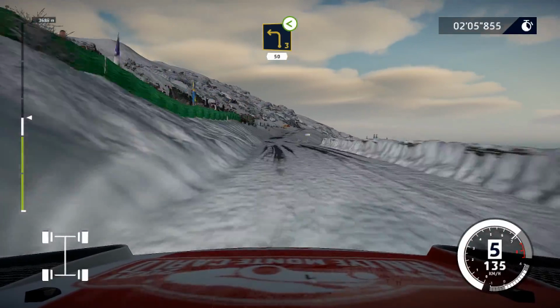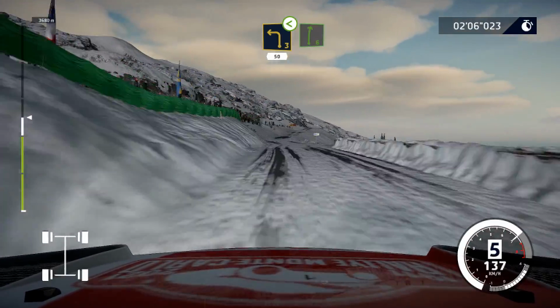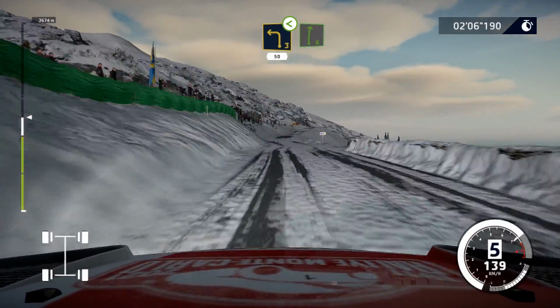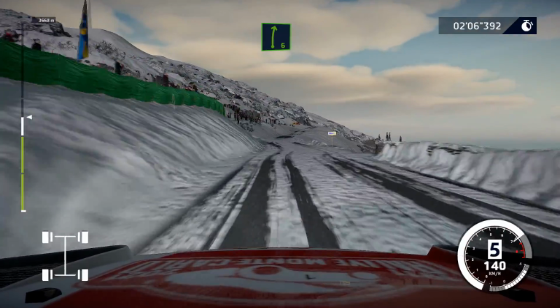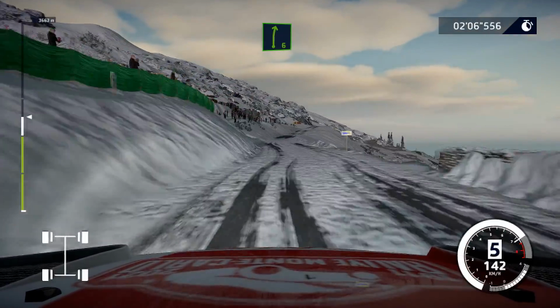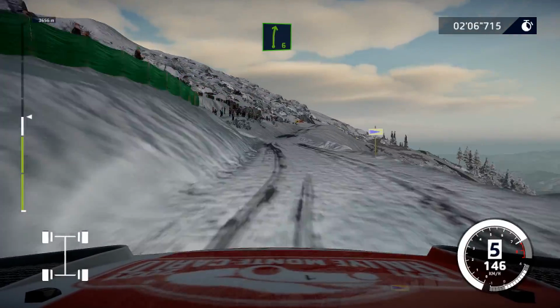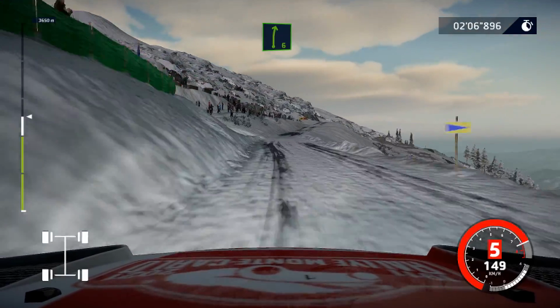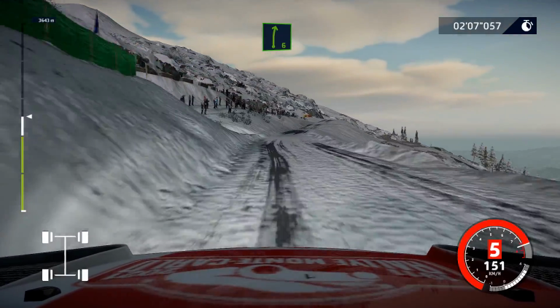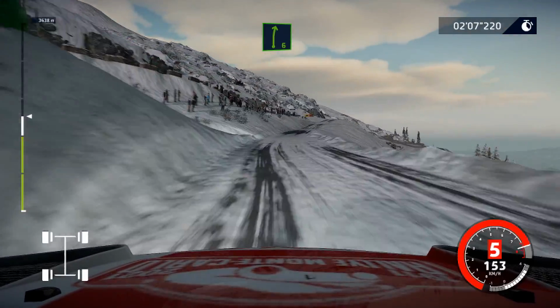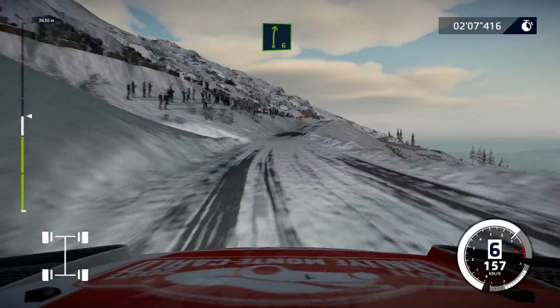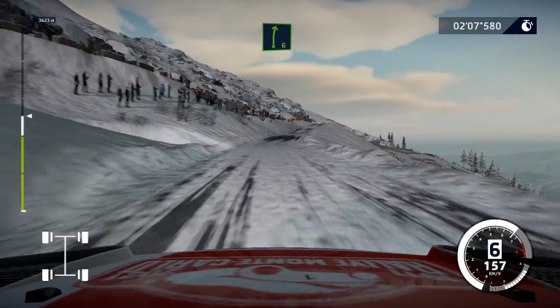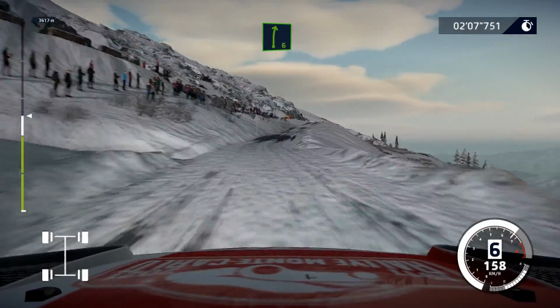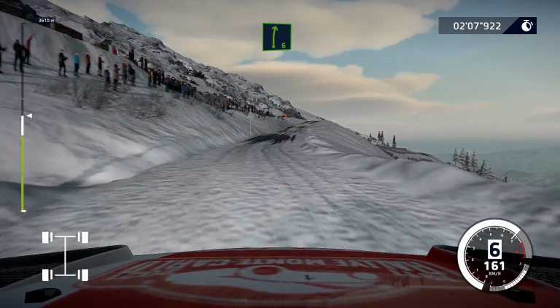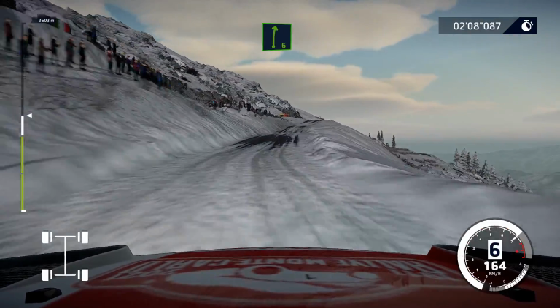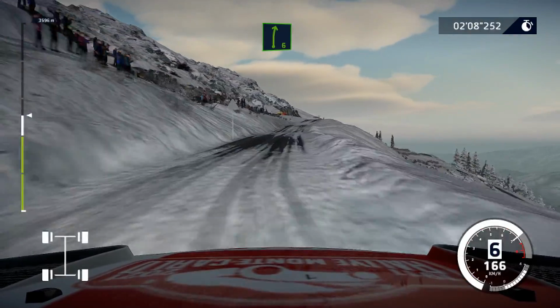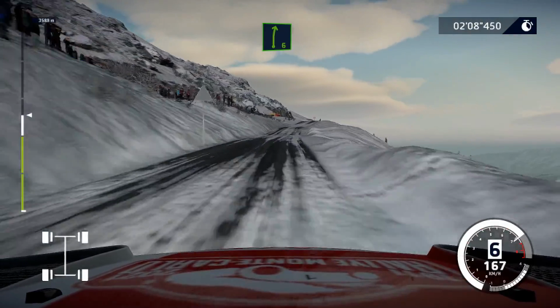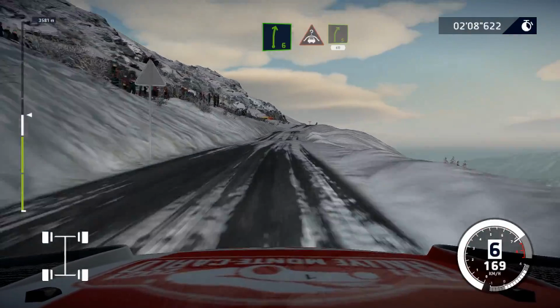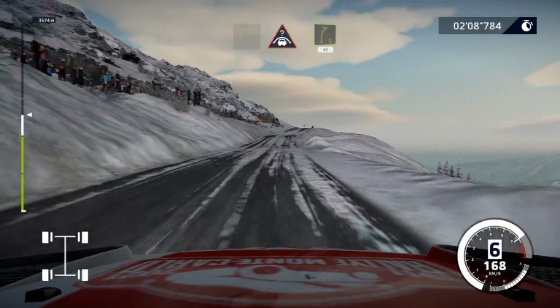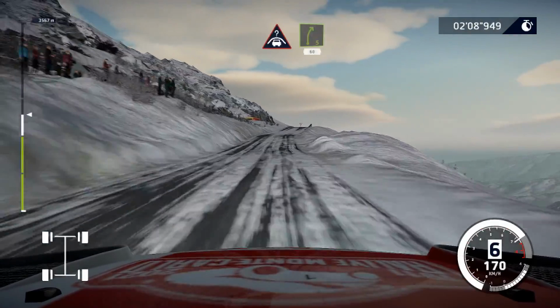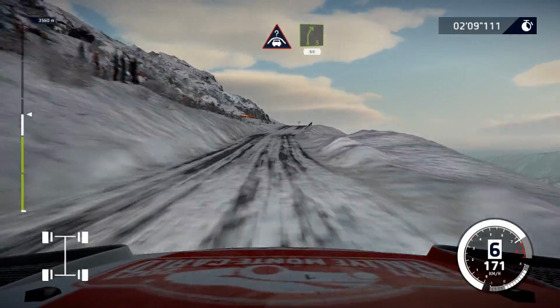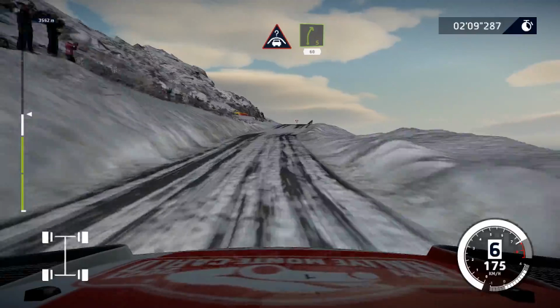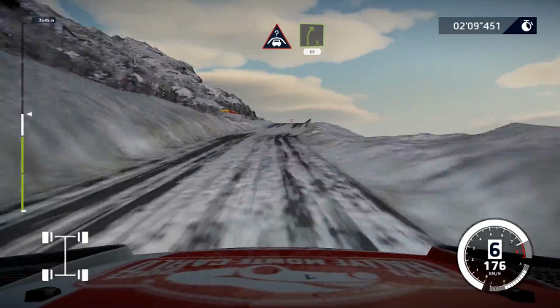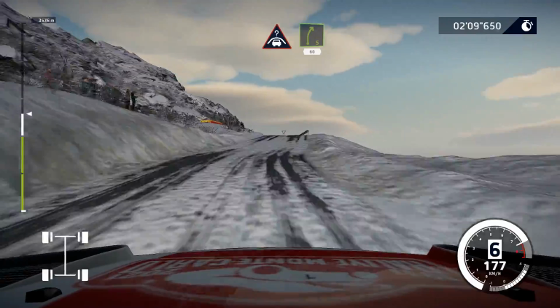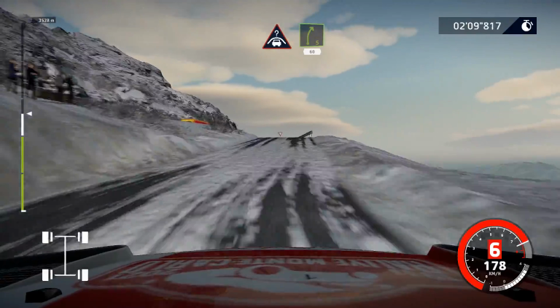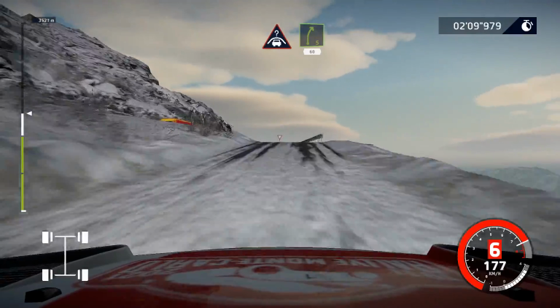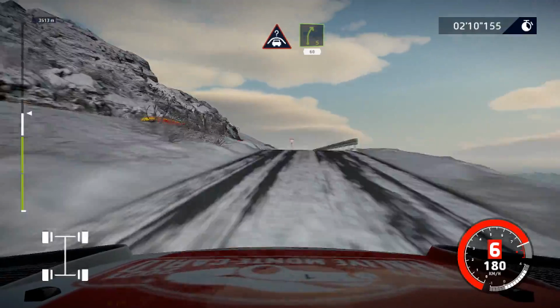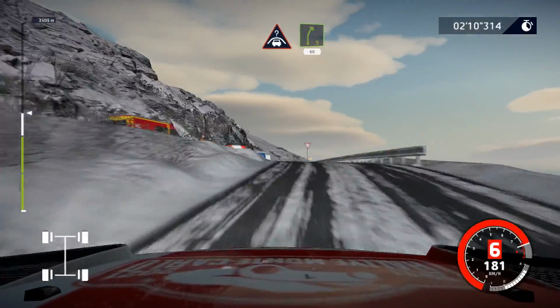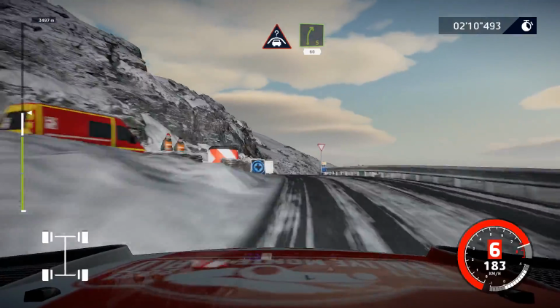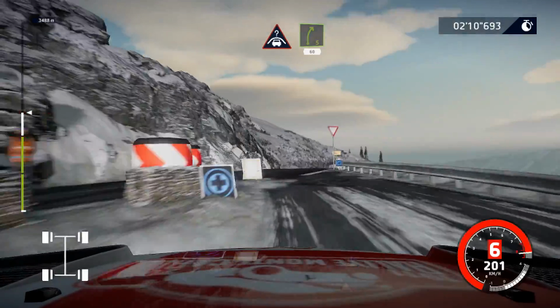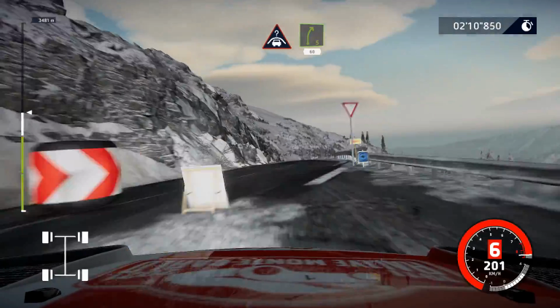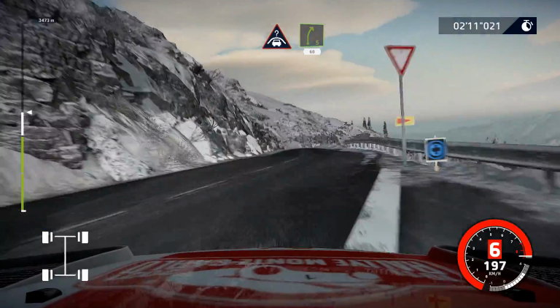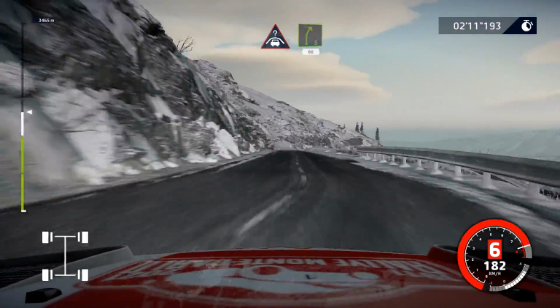Right 6, long, over tarmac. And caution, crest into right 5, at junction, 60.